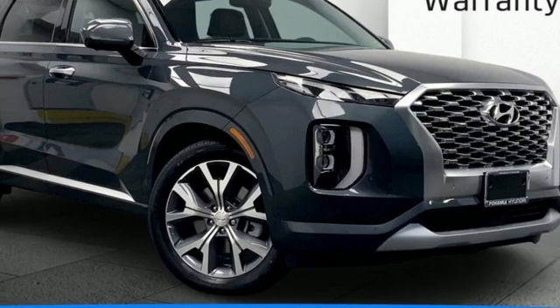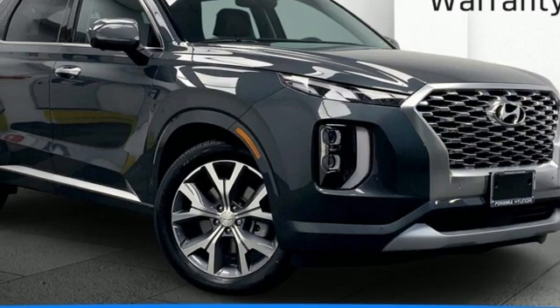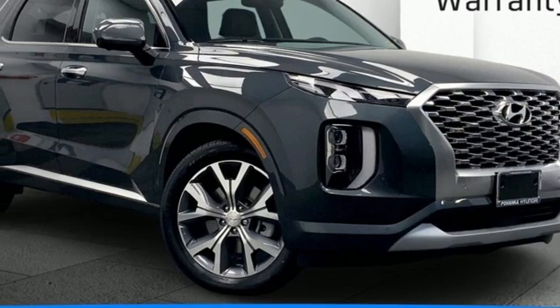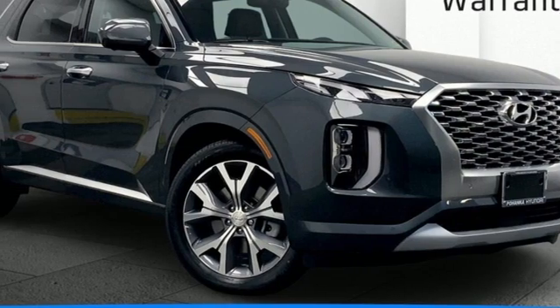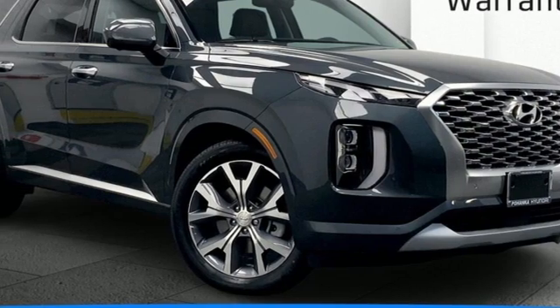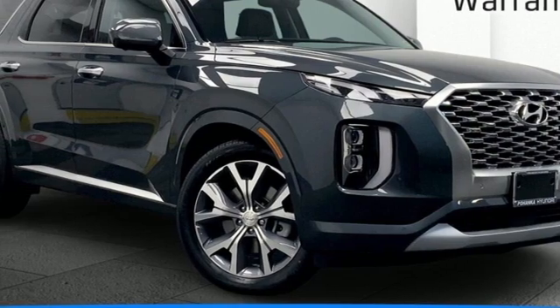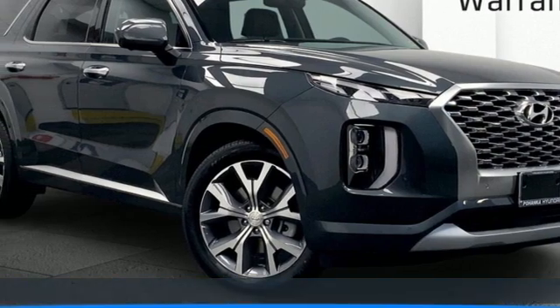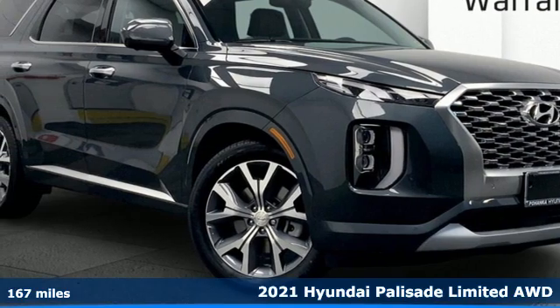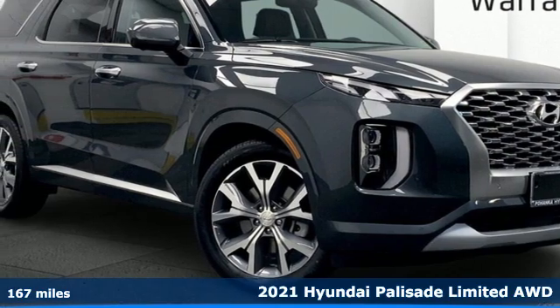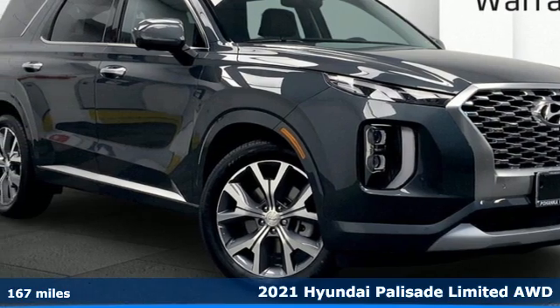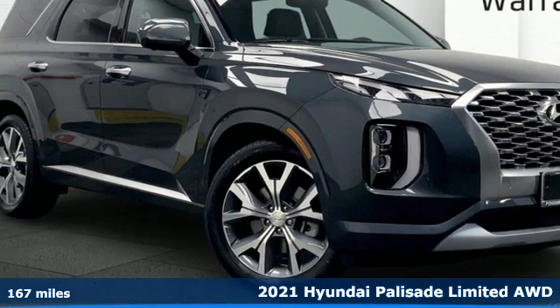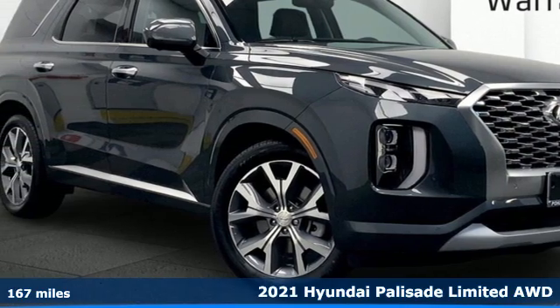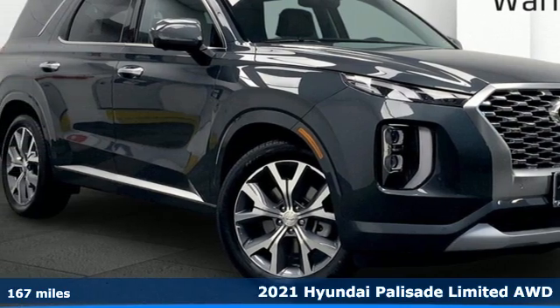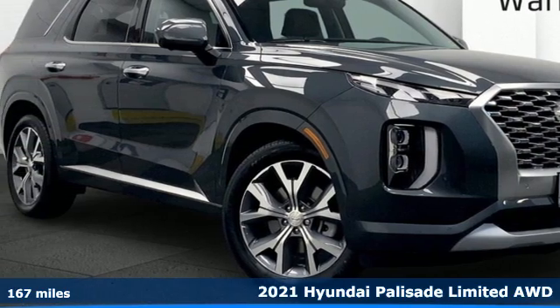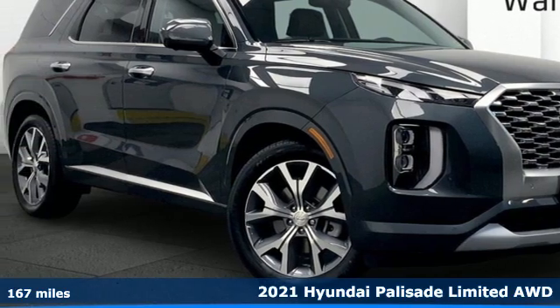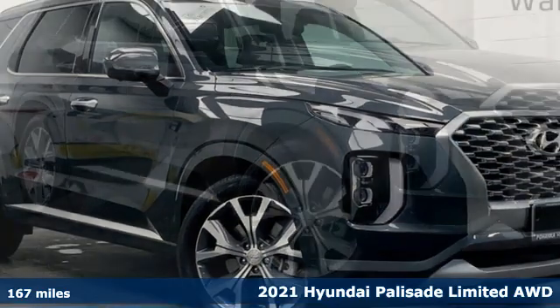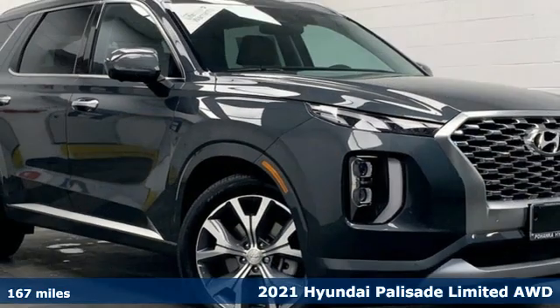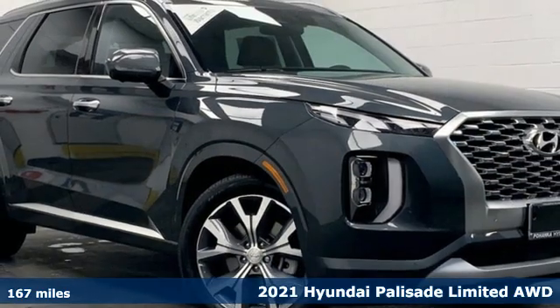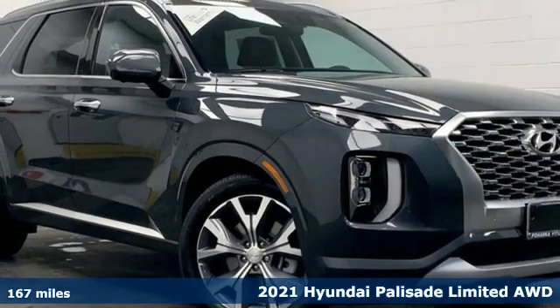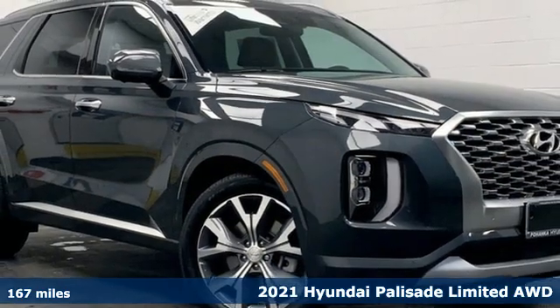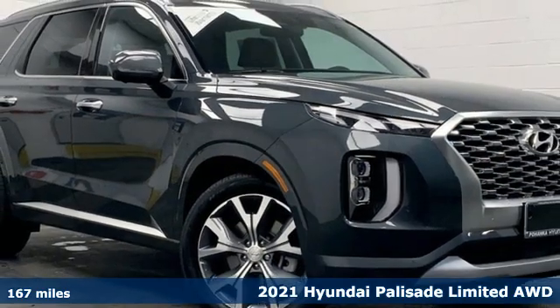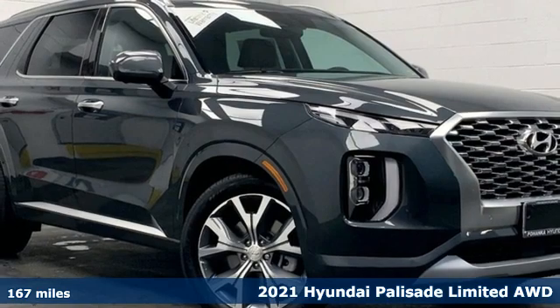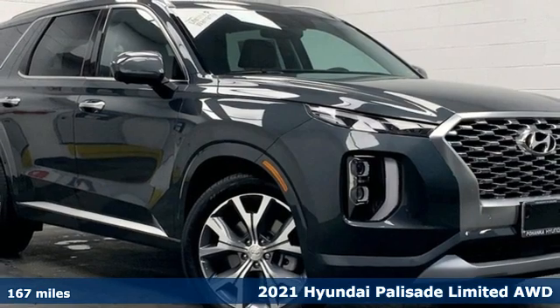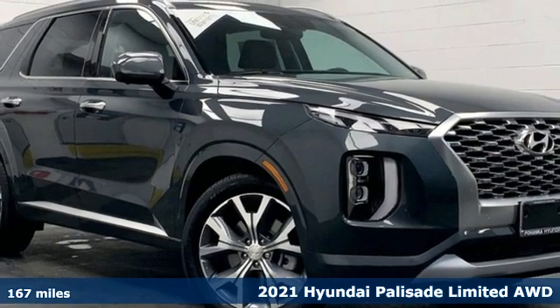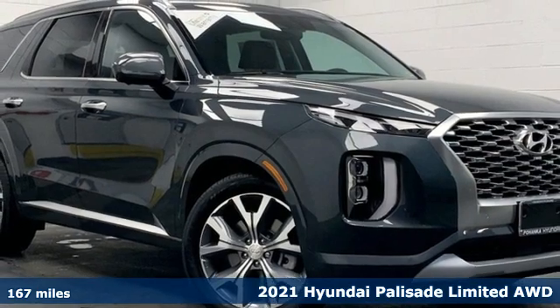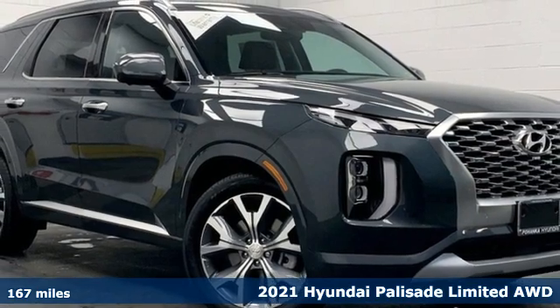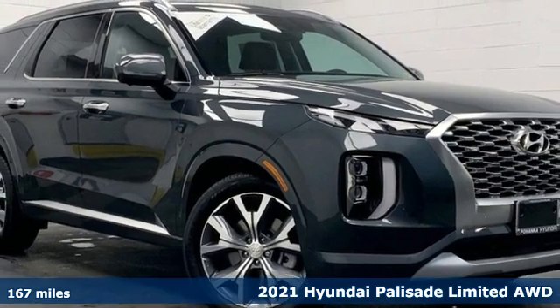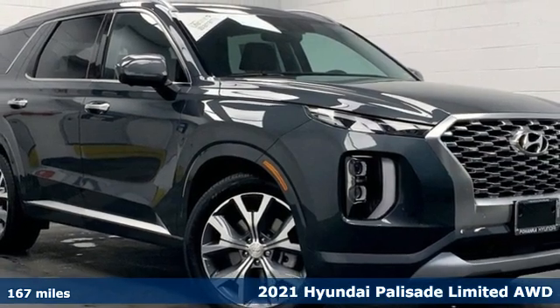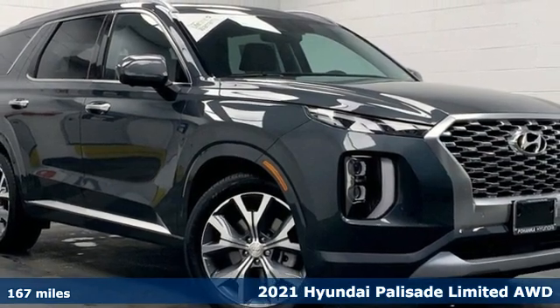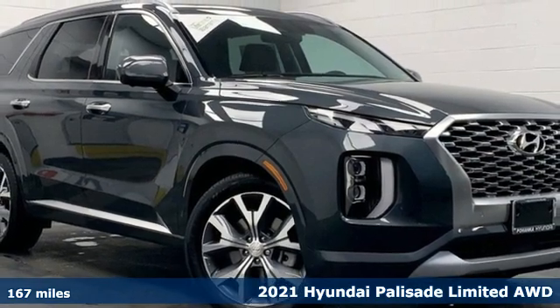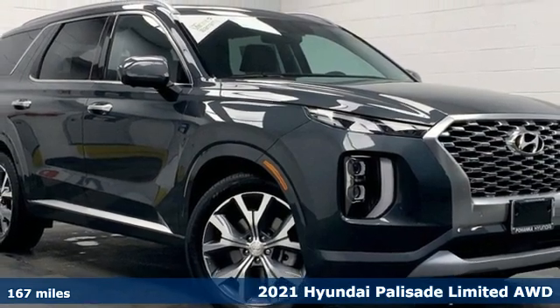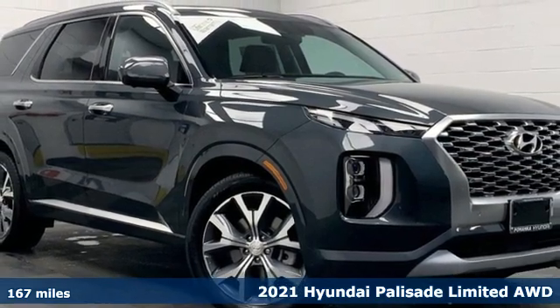It's a new 2021 Hyundai Palisade. Hyundai's attention to detail means a better driving experience for you.